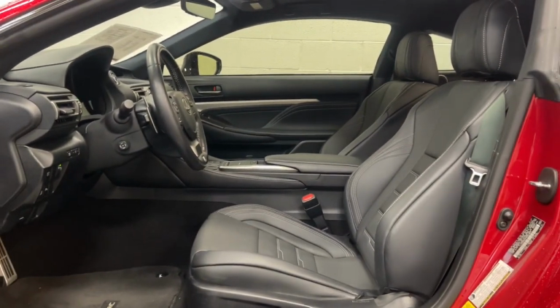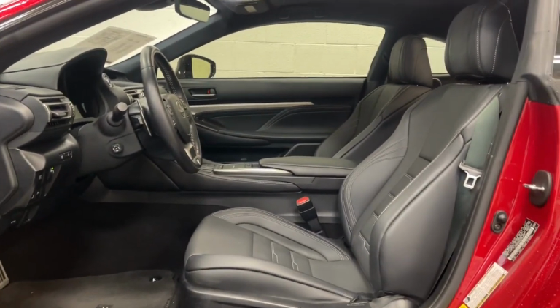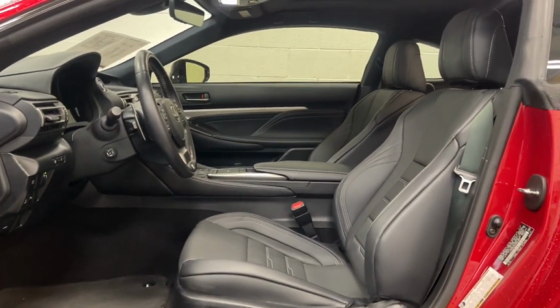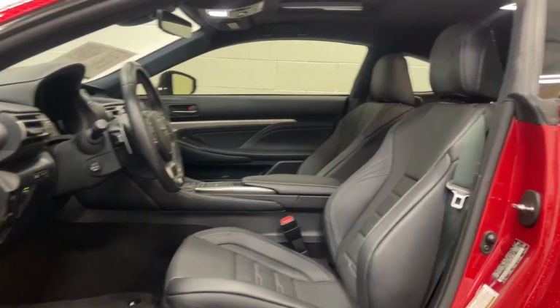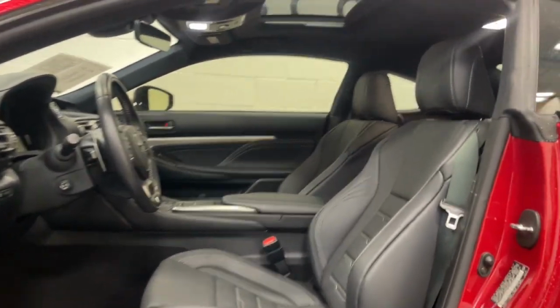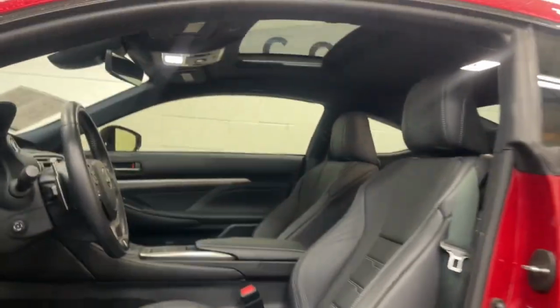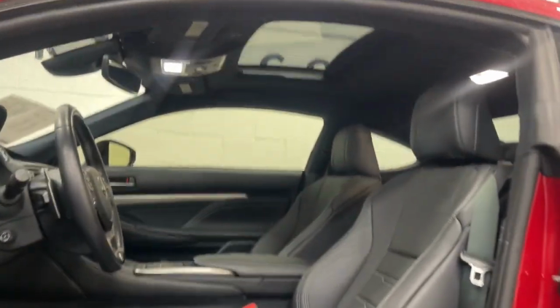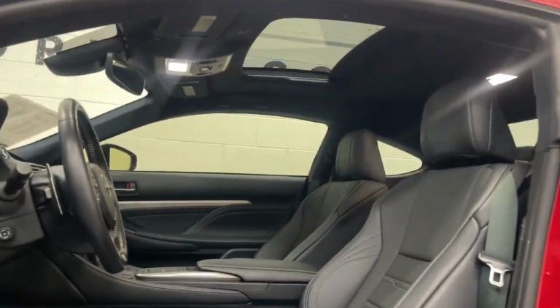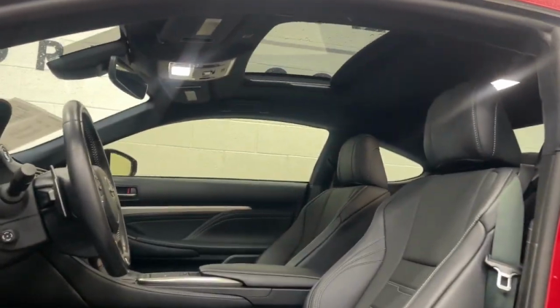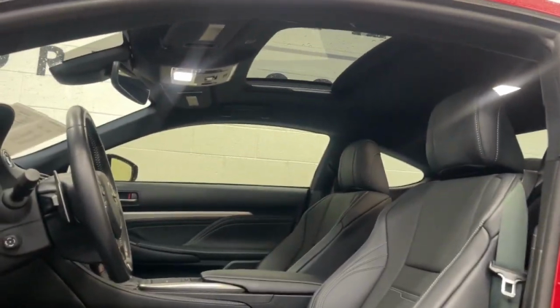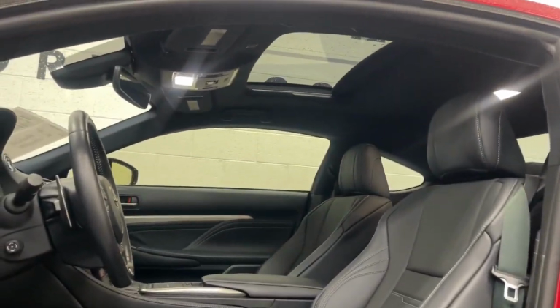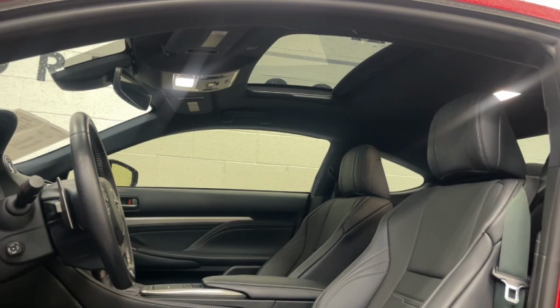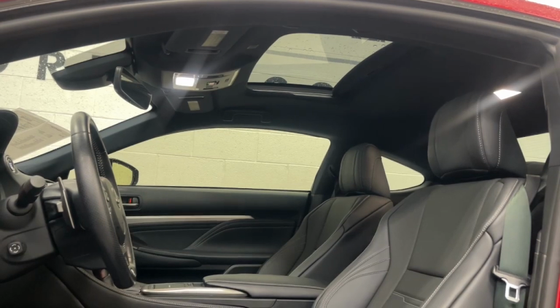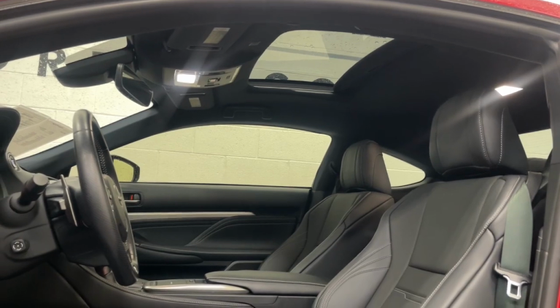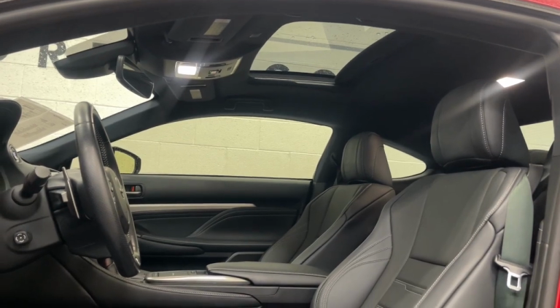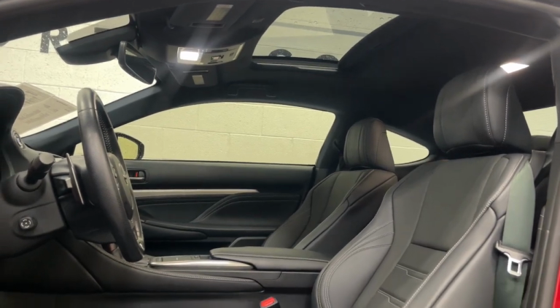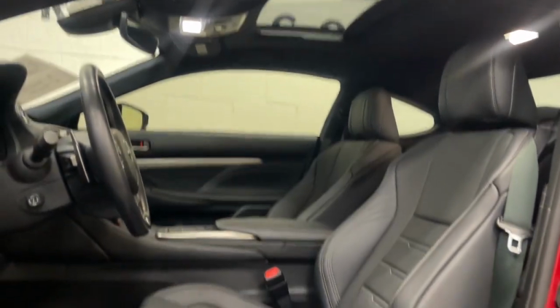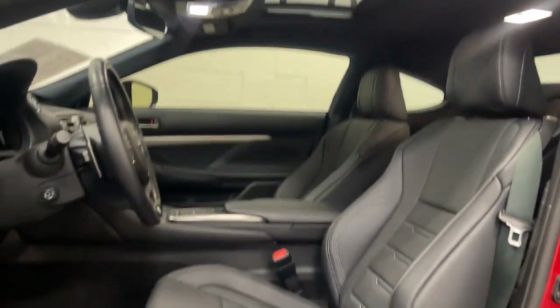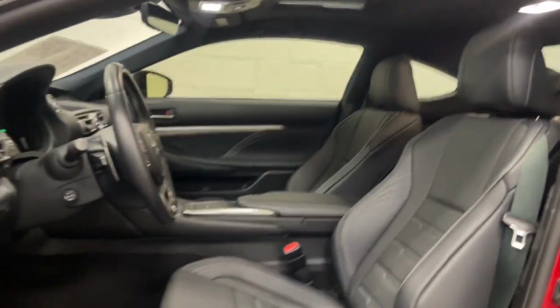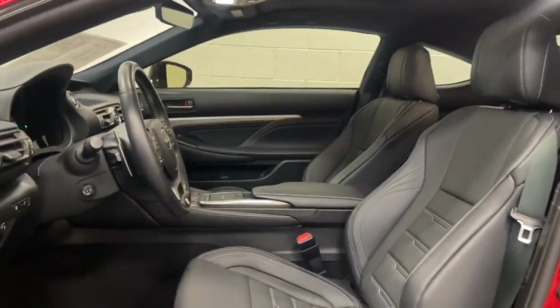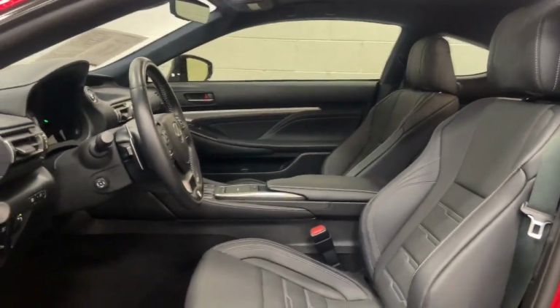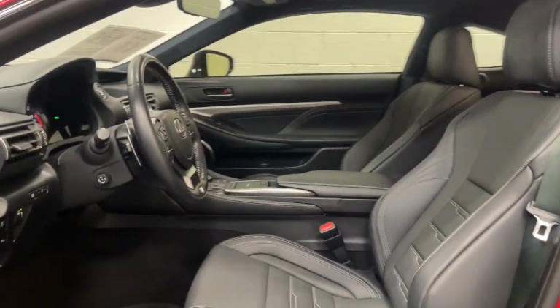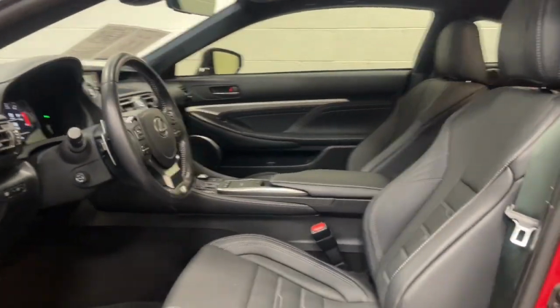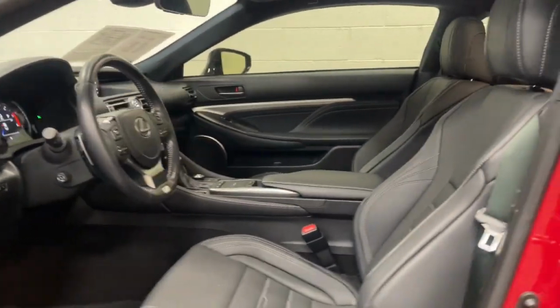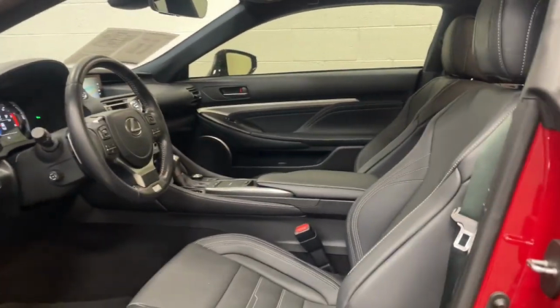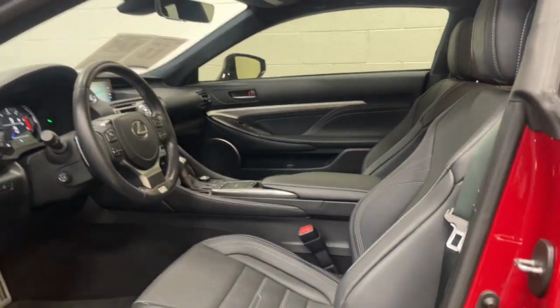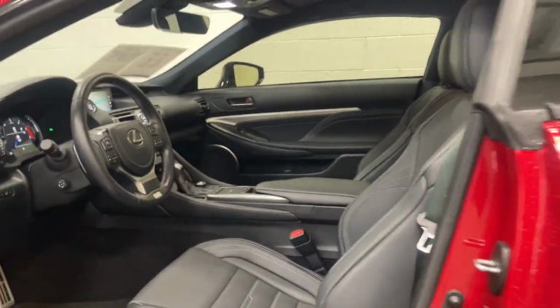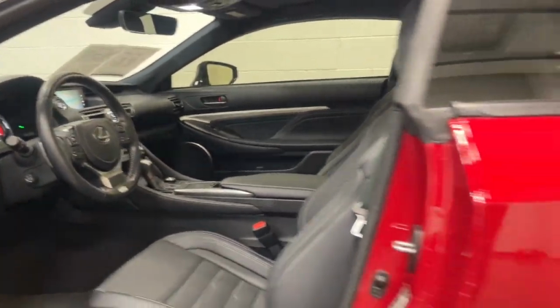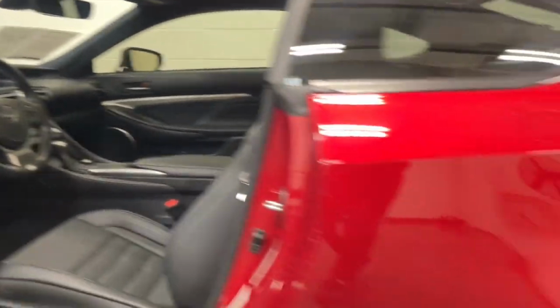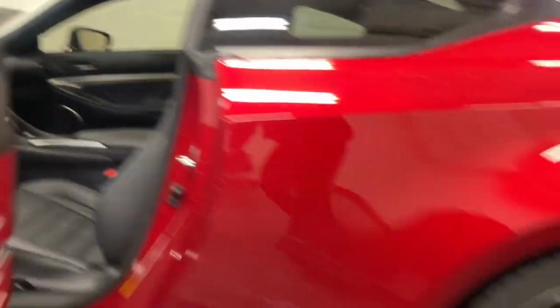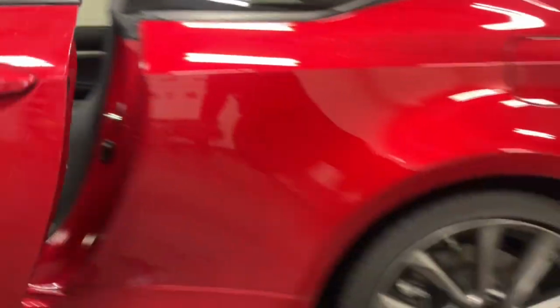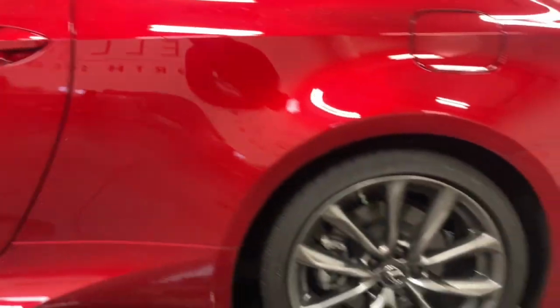Be excited about the drive when you're at the wheel of this exquisite RC. Come in for a road test.